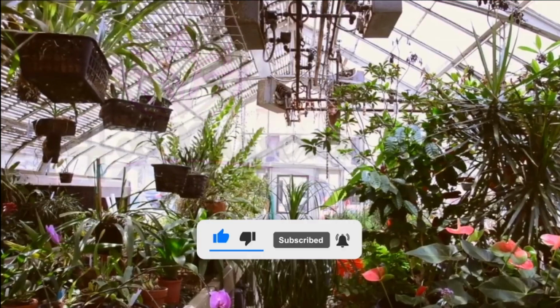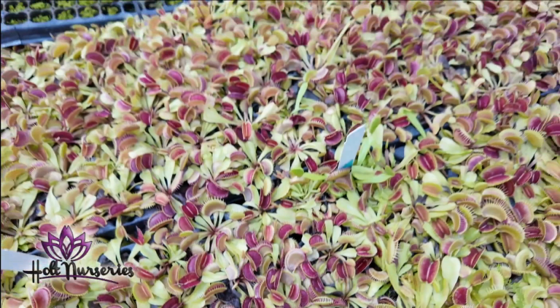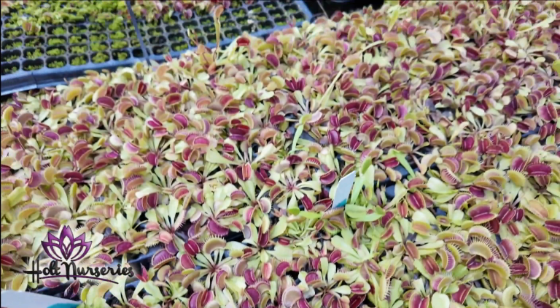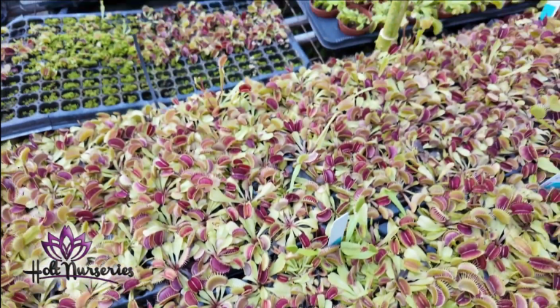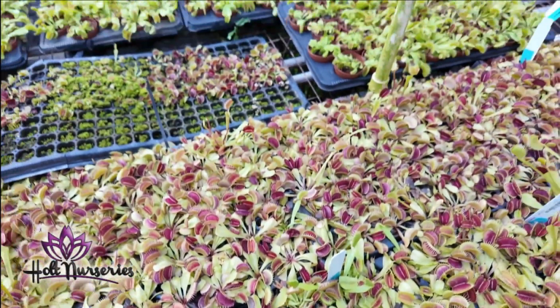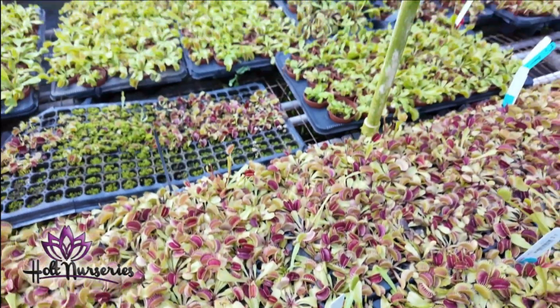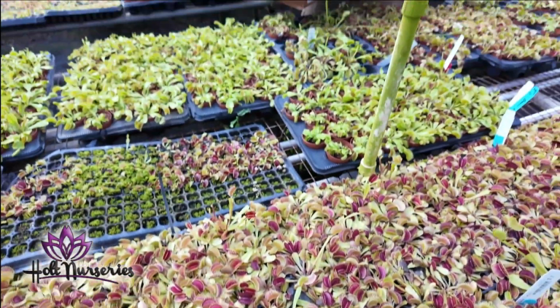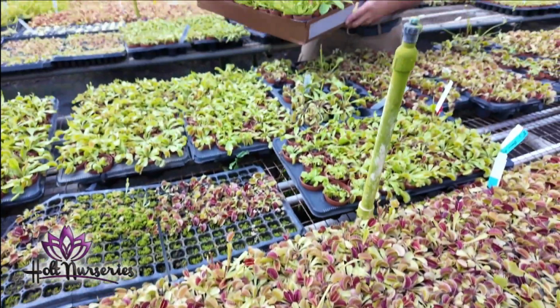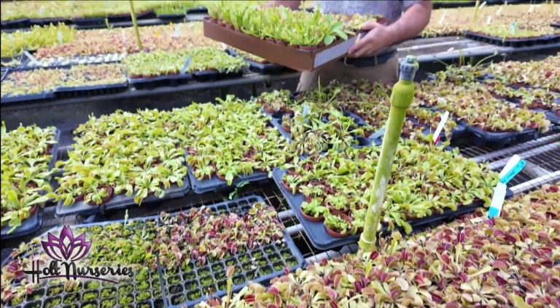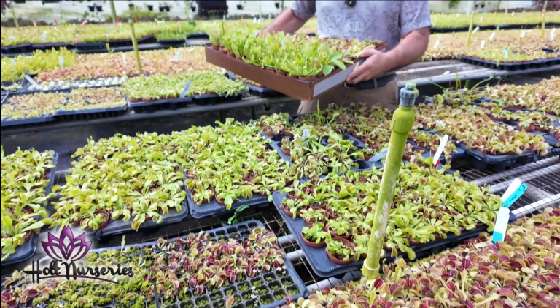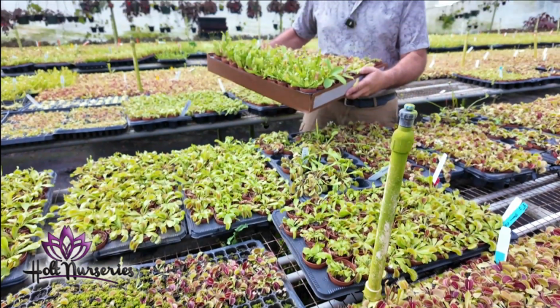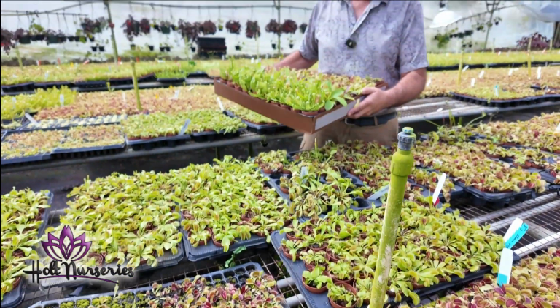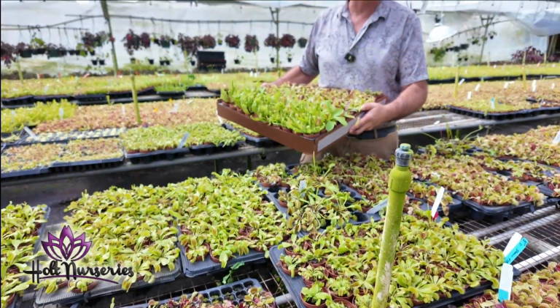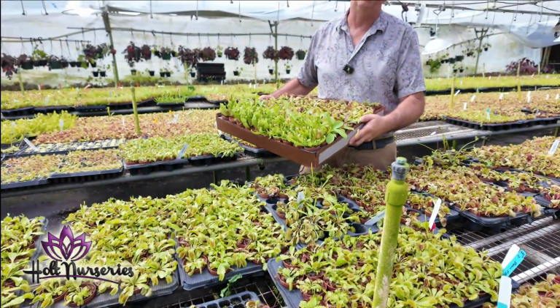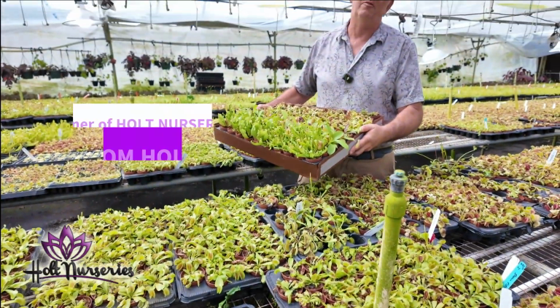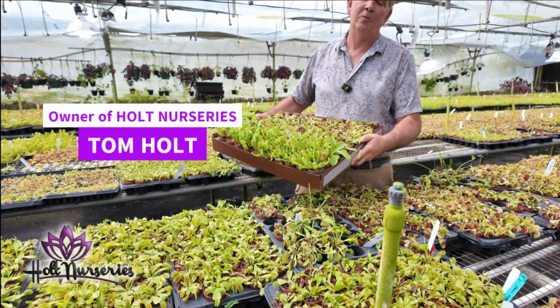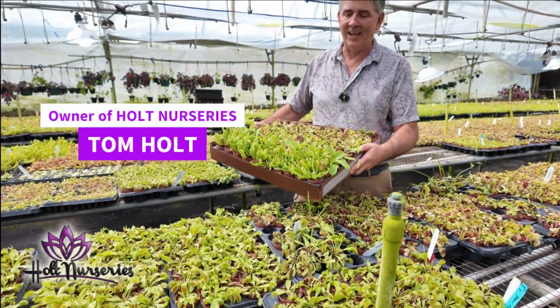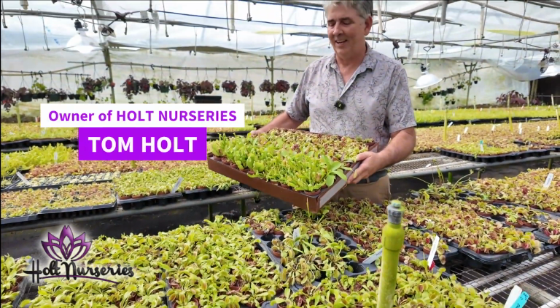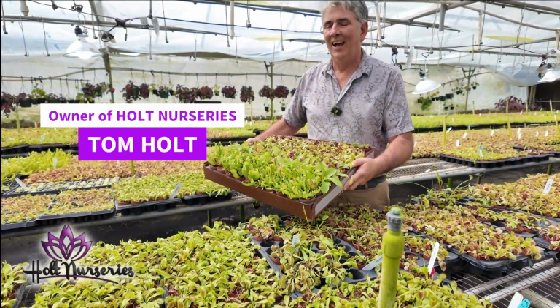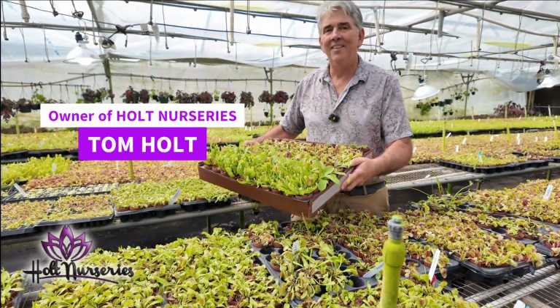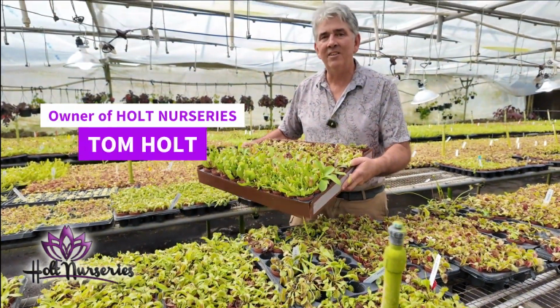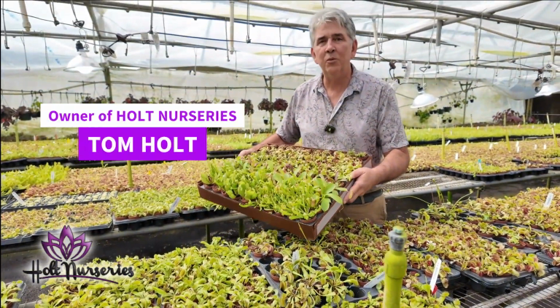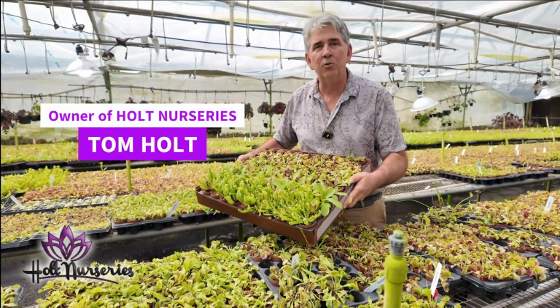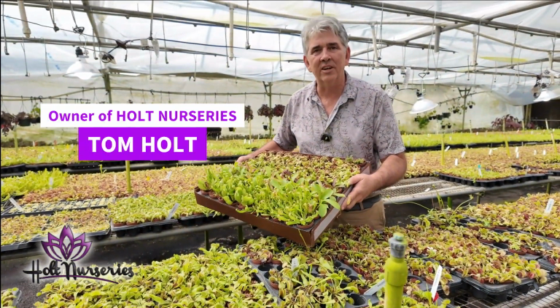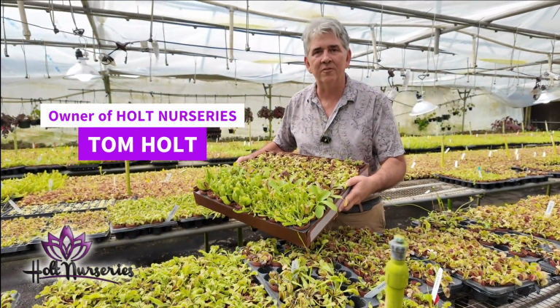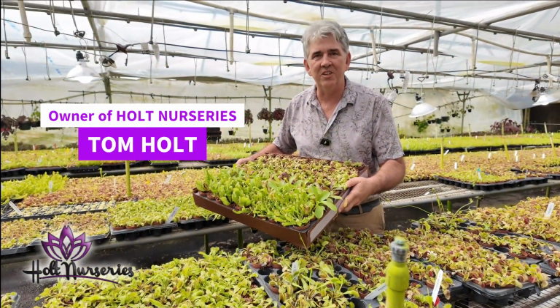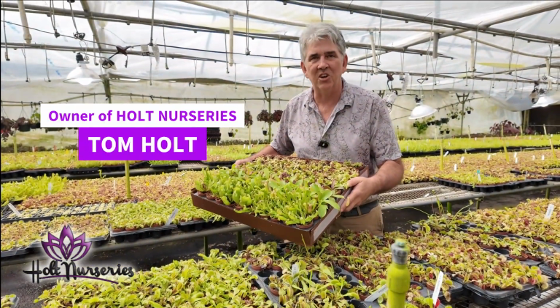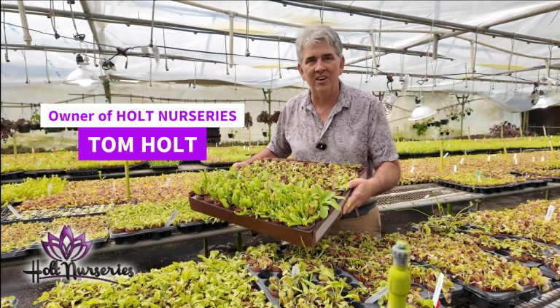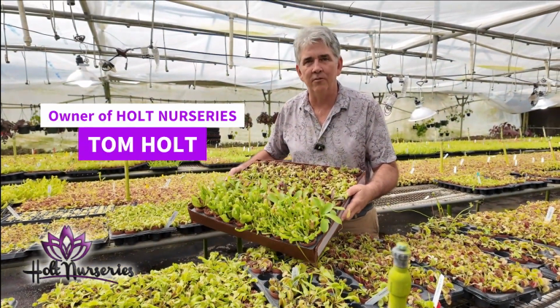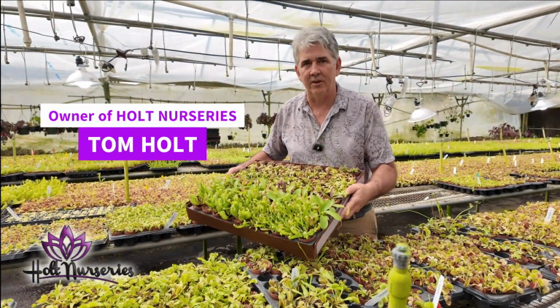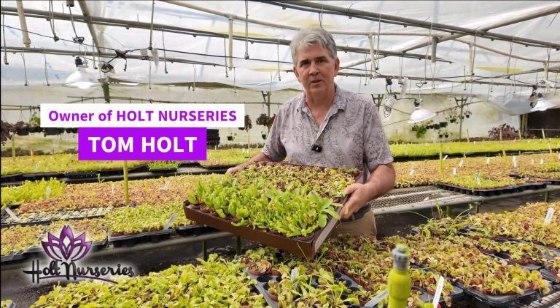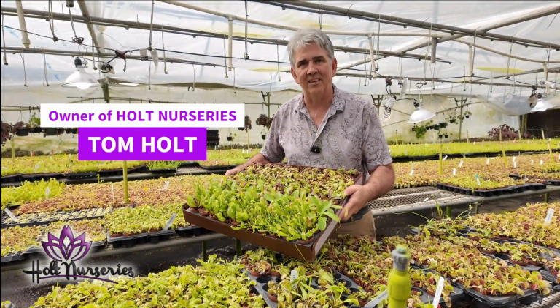Here at Holt Nurseries, every week we're going to feature a different plant, and this week we're going to feature carnivorous plants.